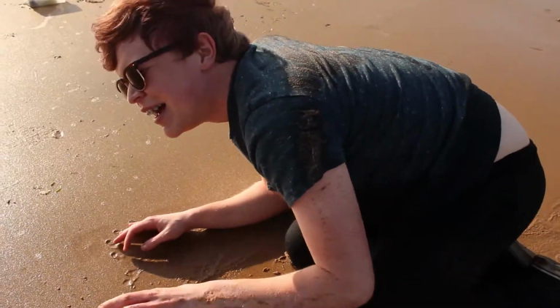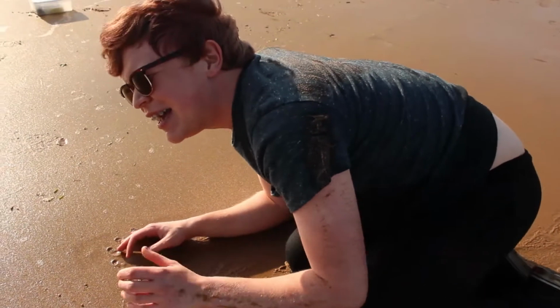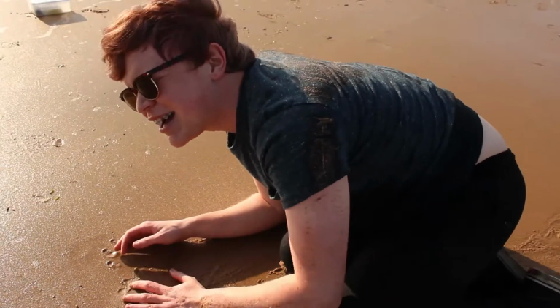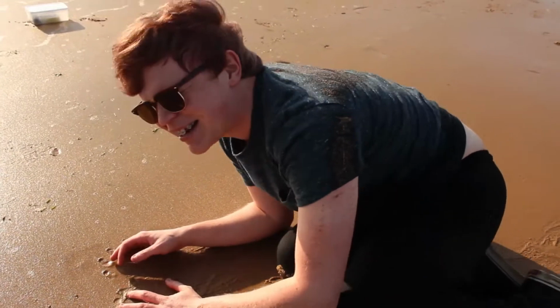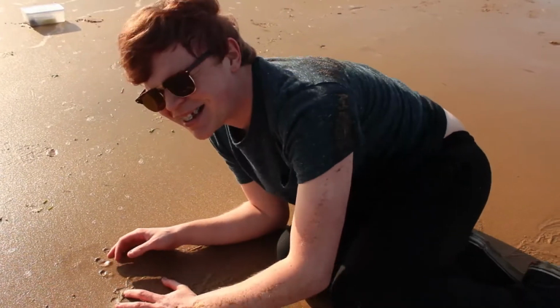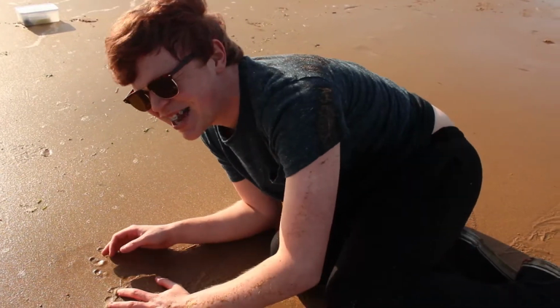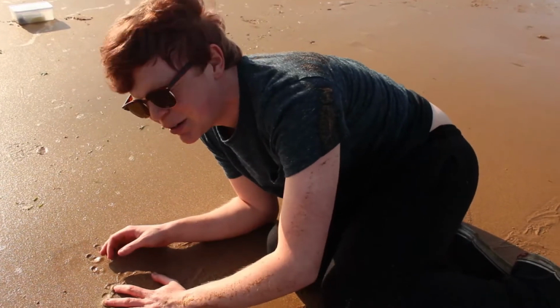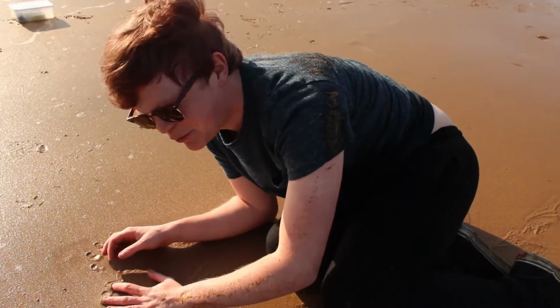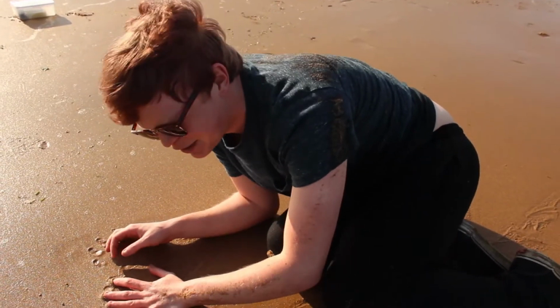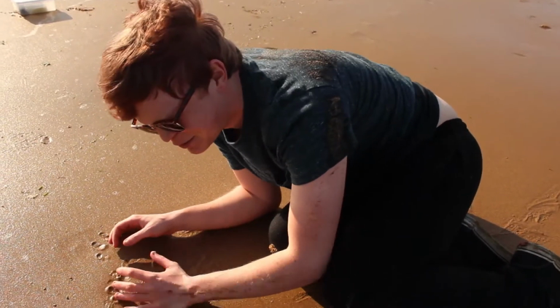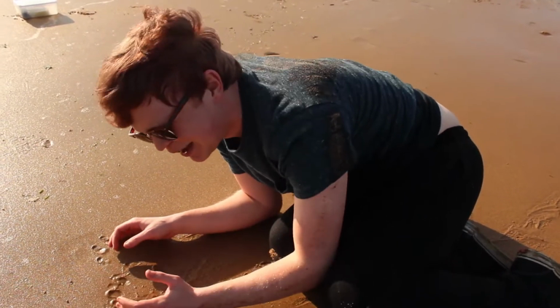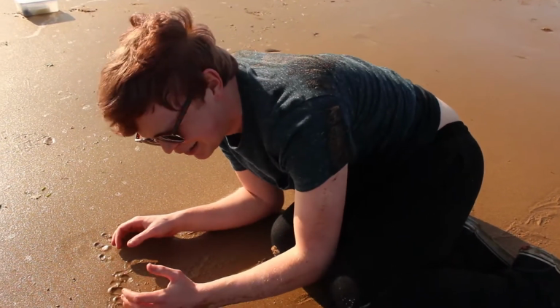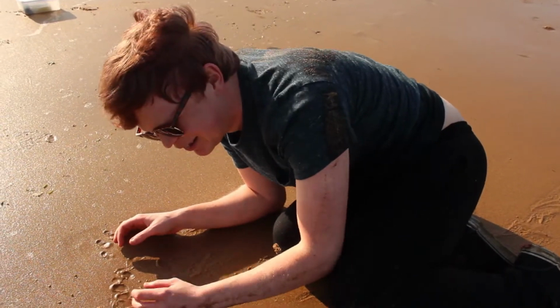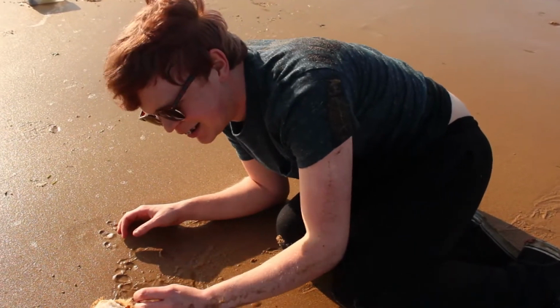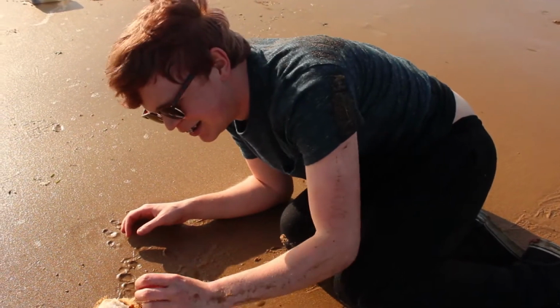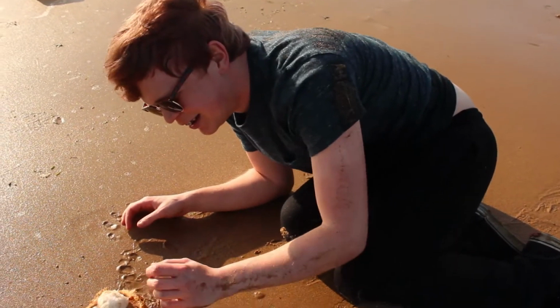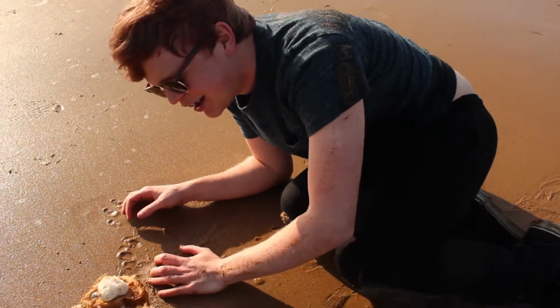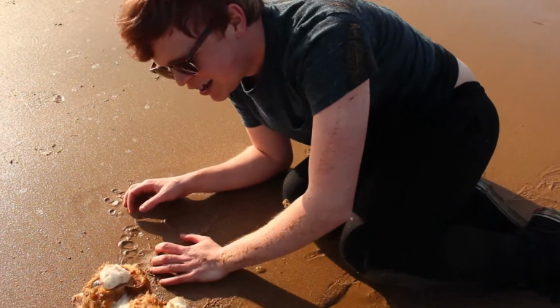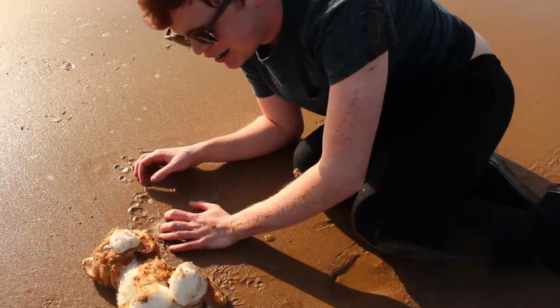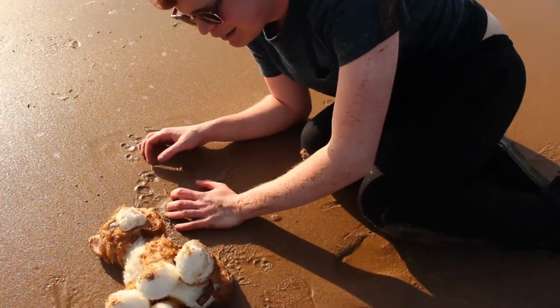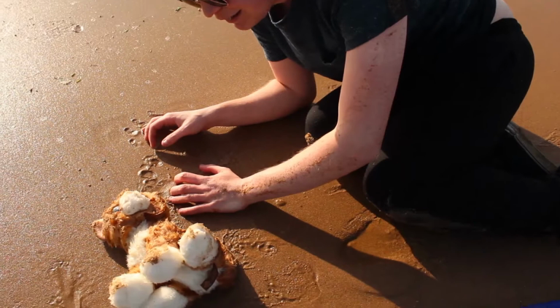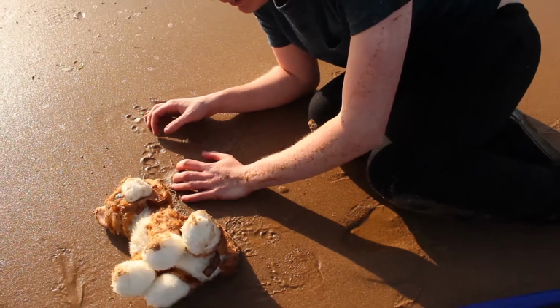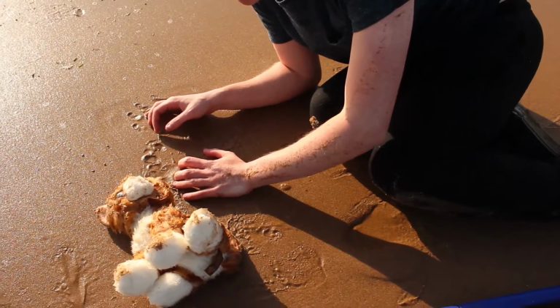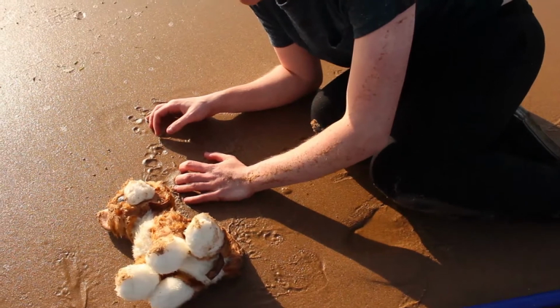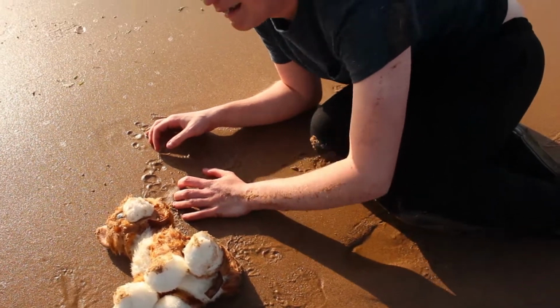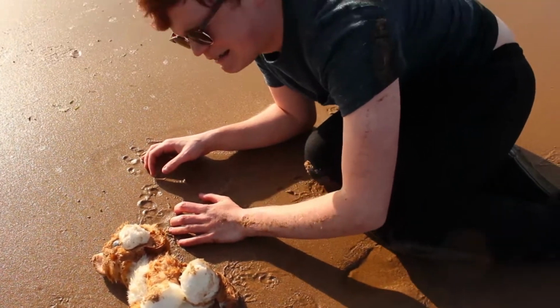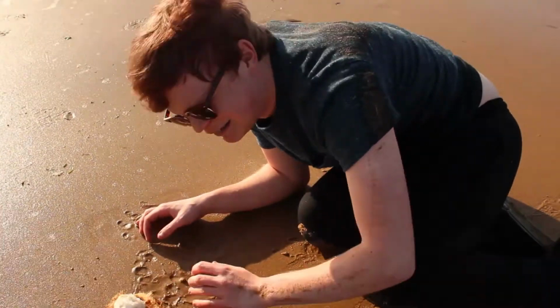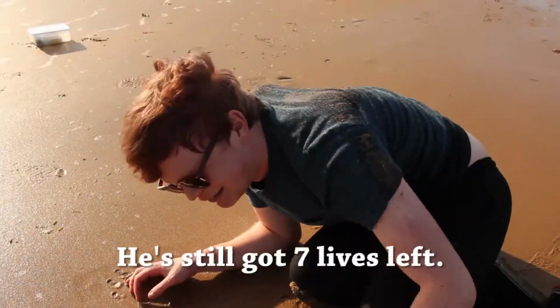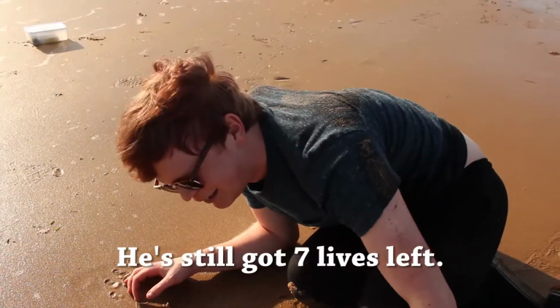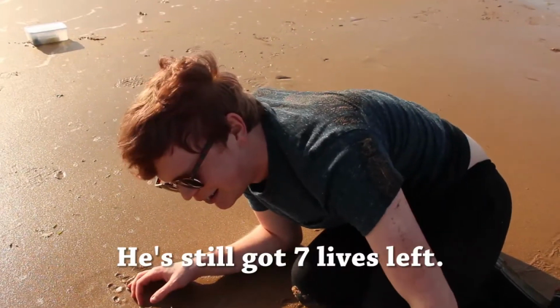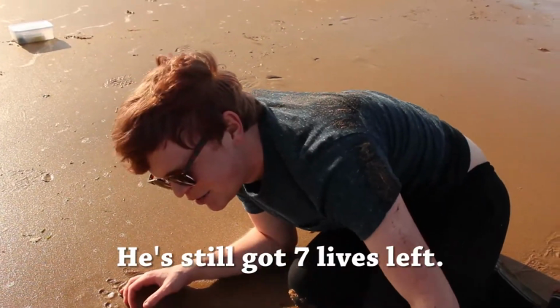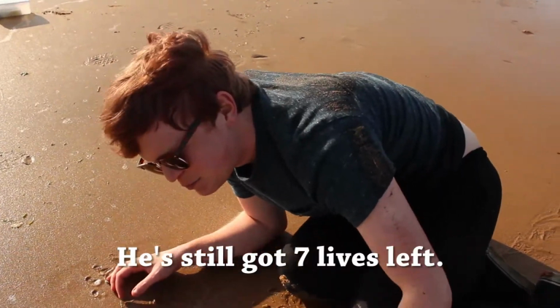He died last time in a video as well. We've still got seven lives then.